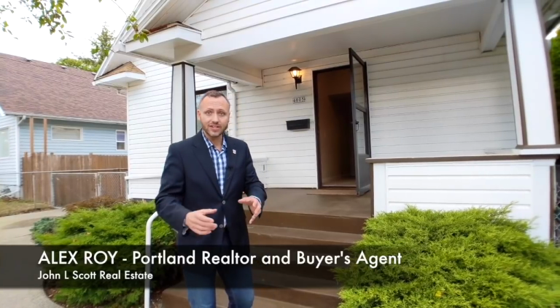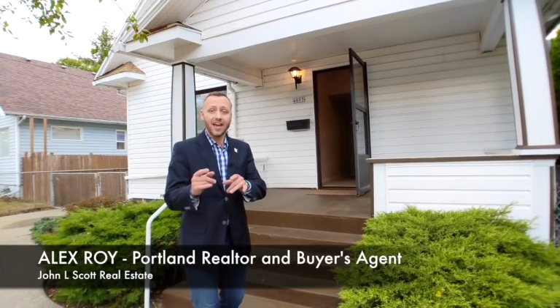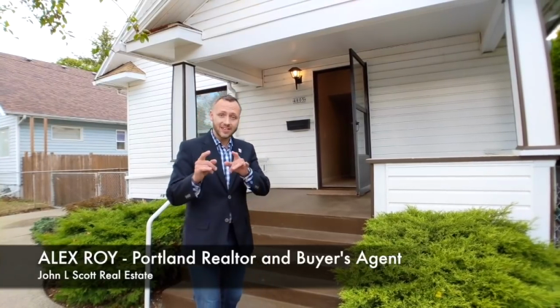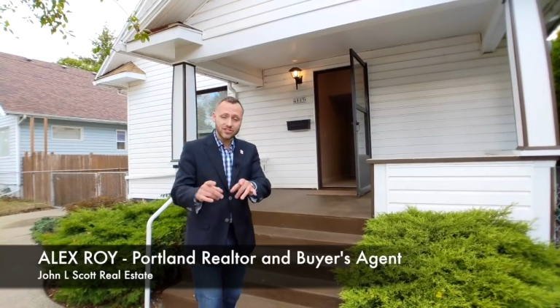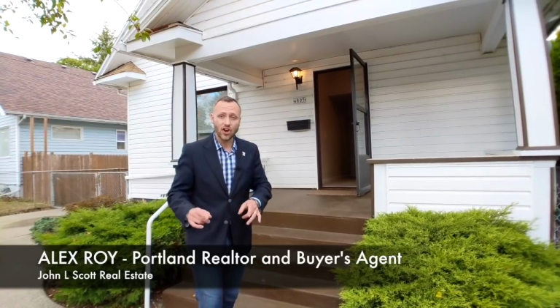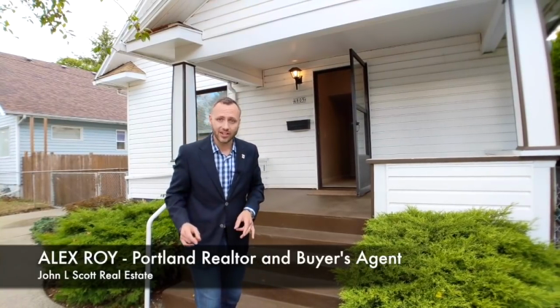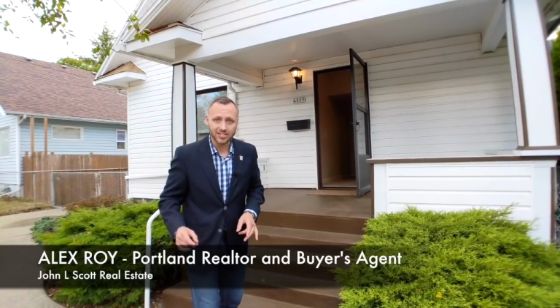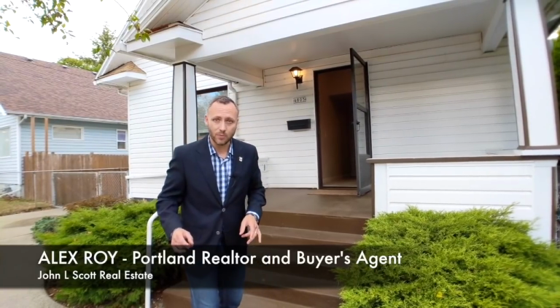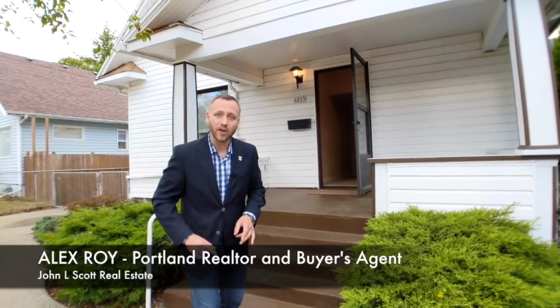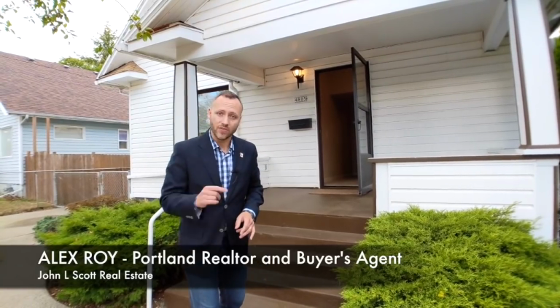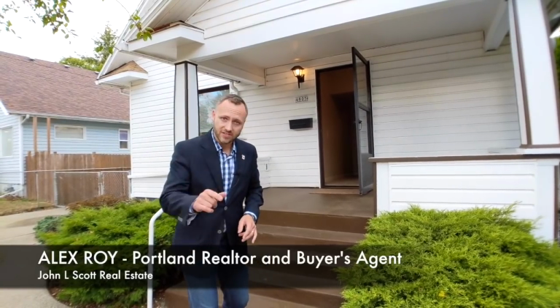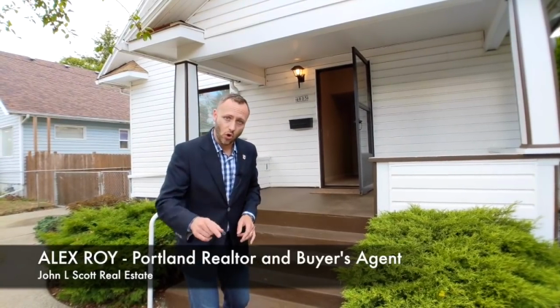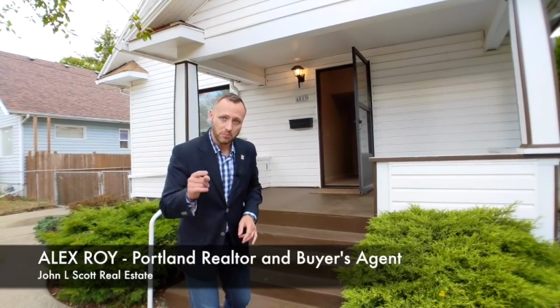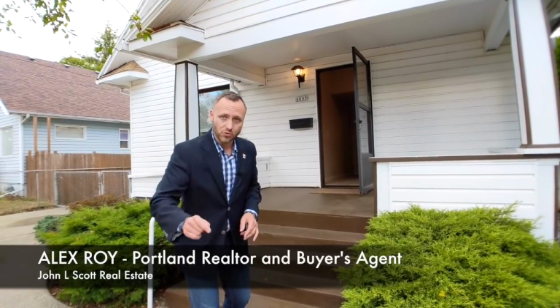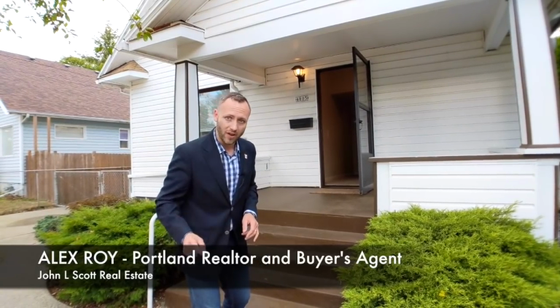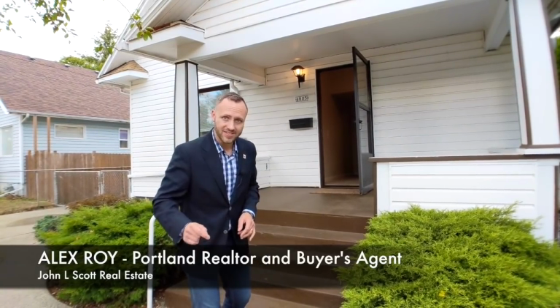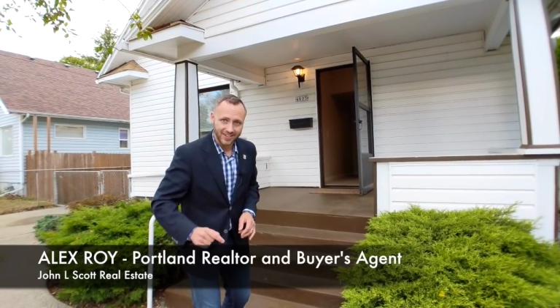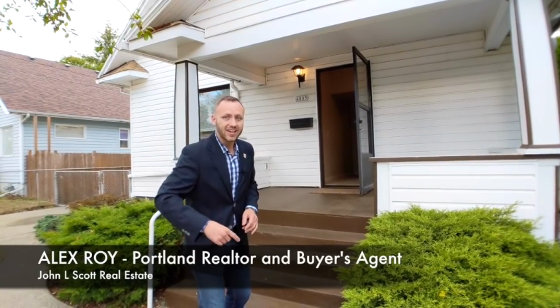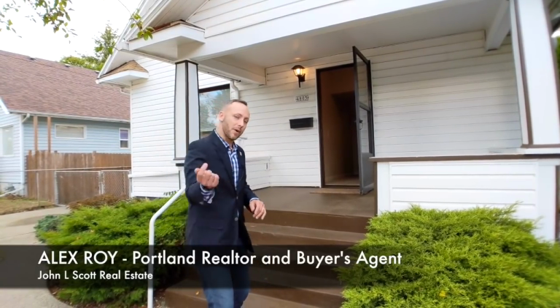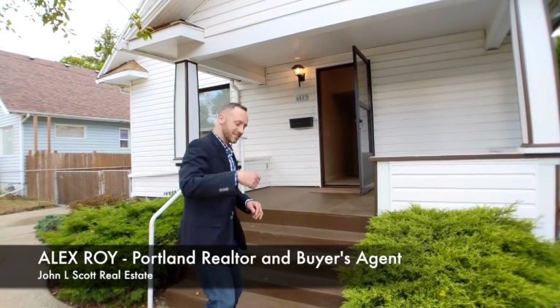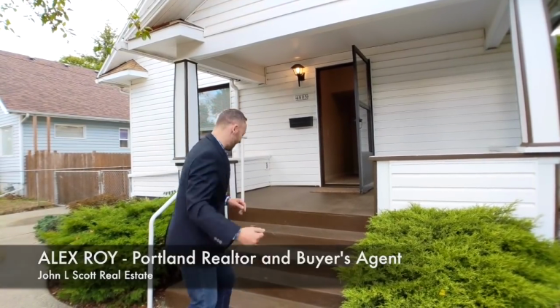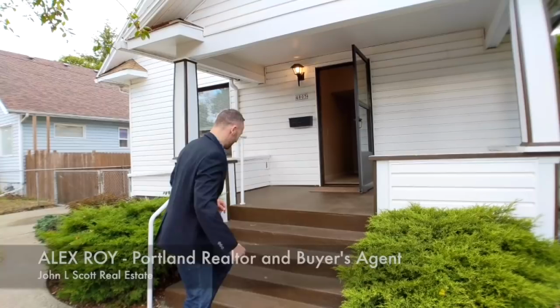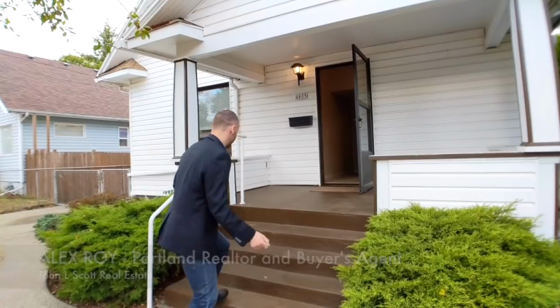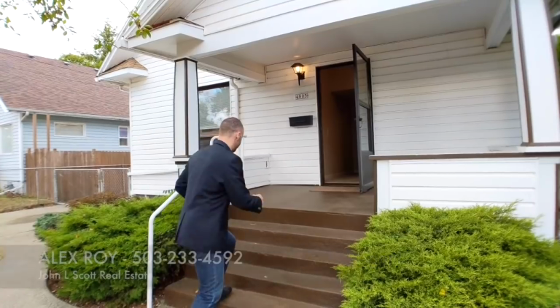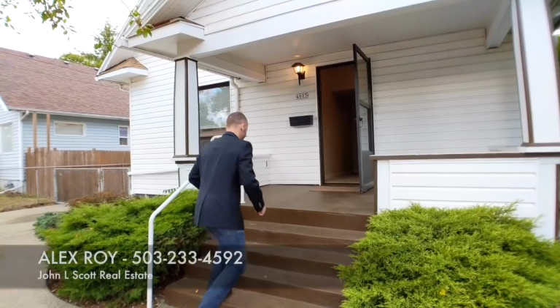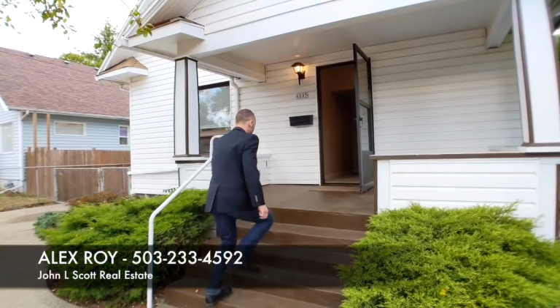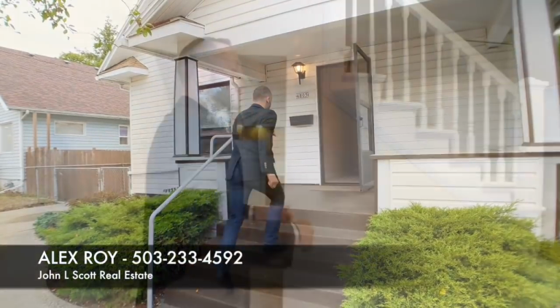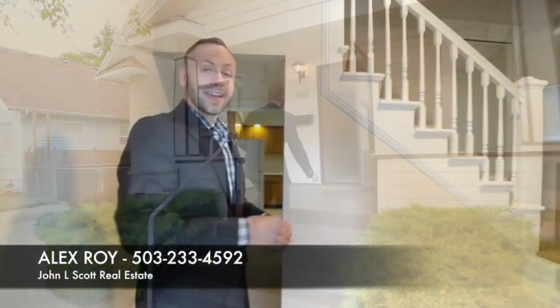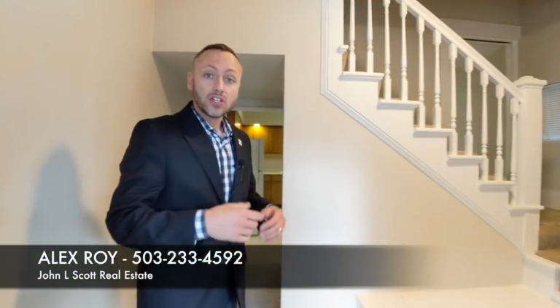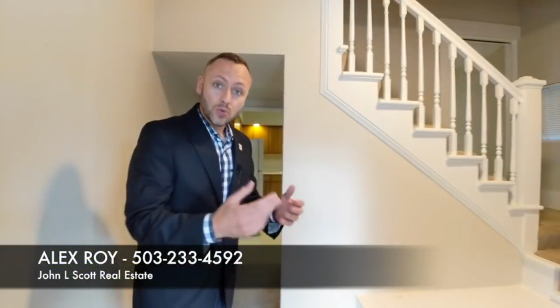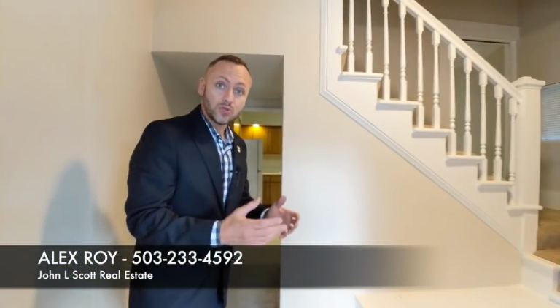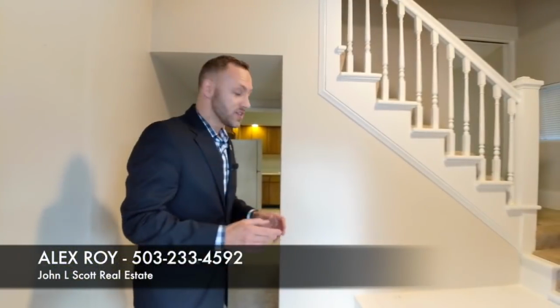Four fifteen — great price, best you're gonna get around here per square foot. It's not gonna disappoint. This is a home you want to see. Come on inside.